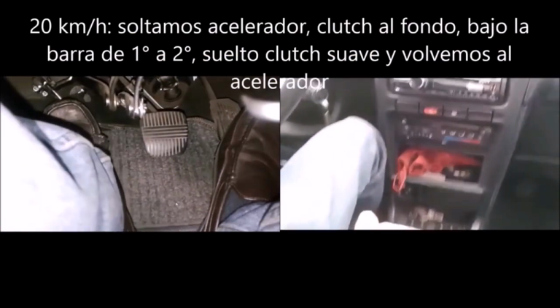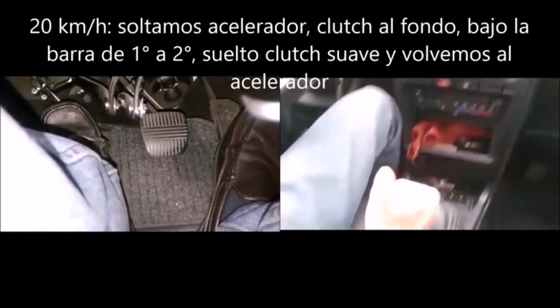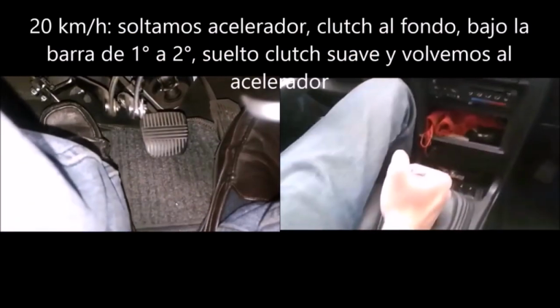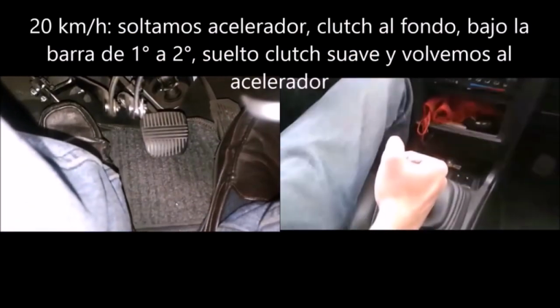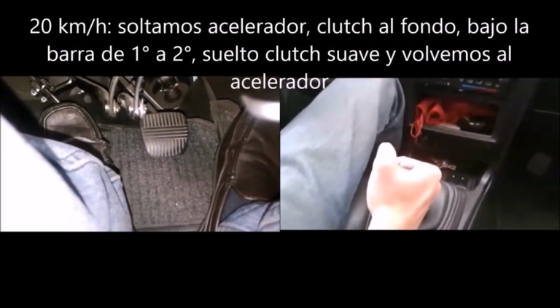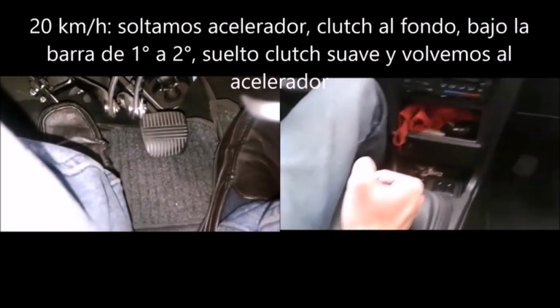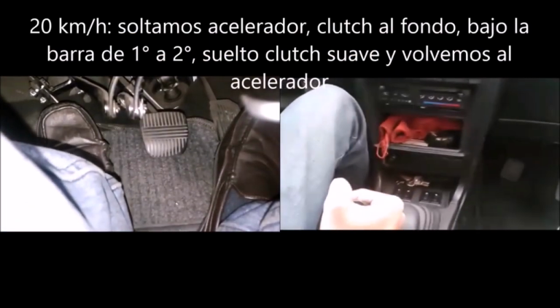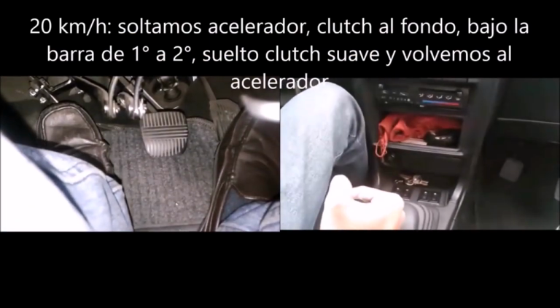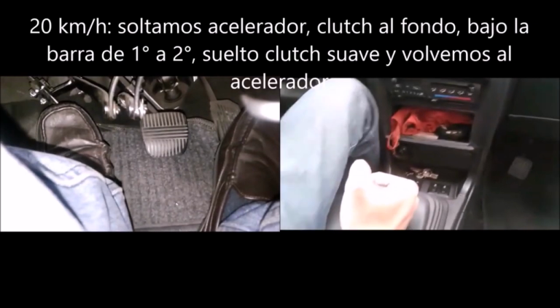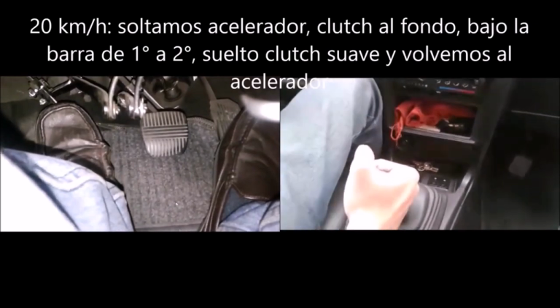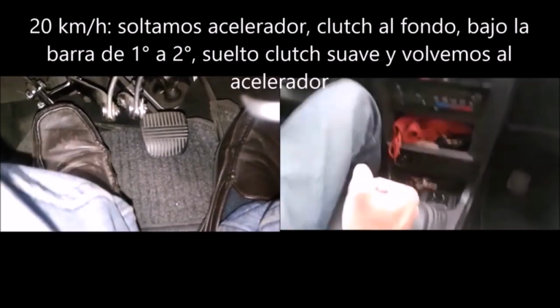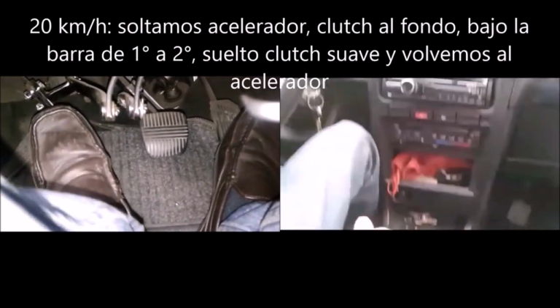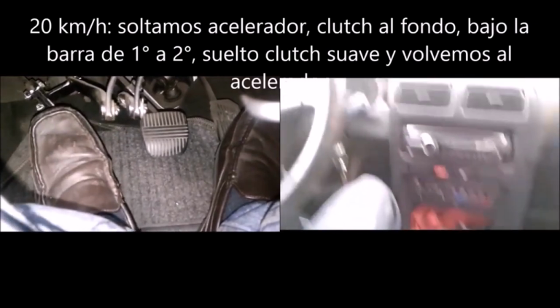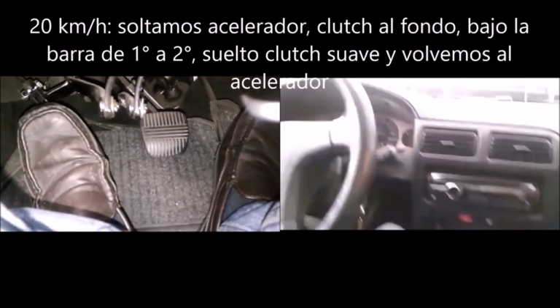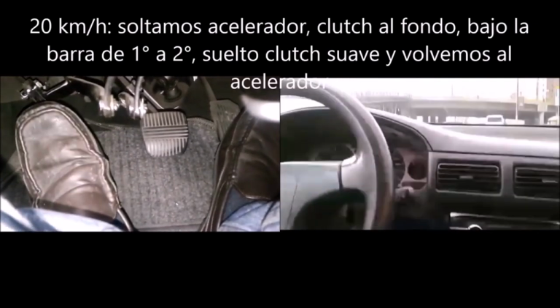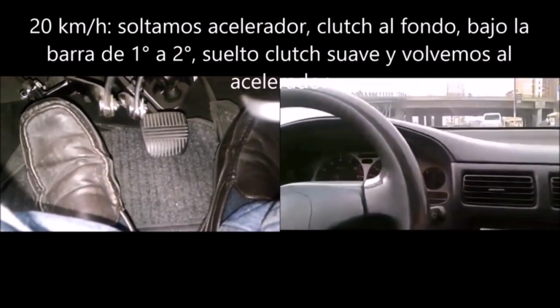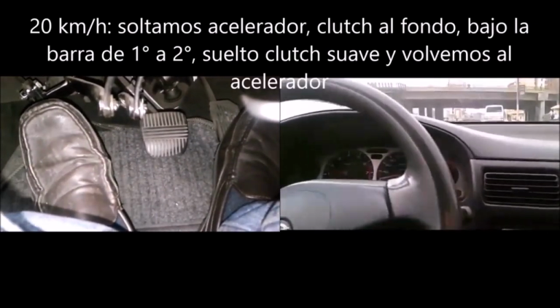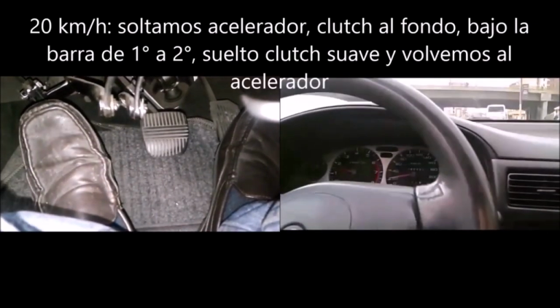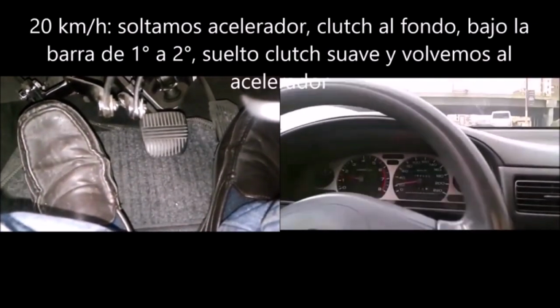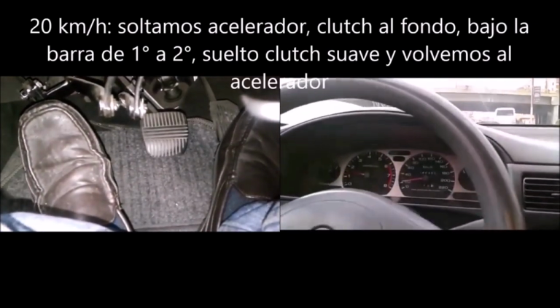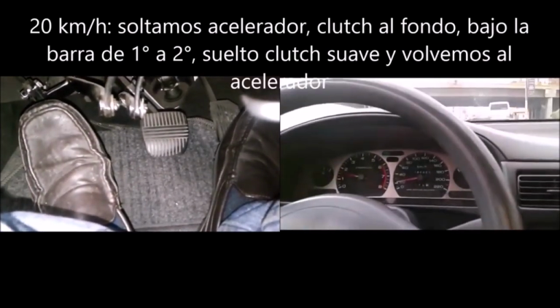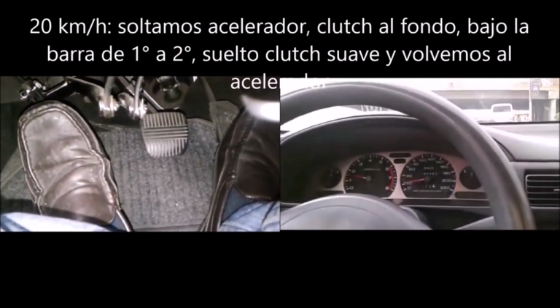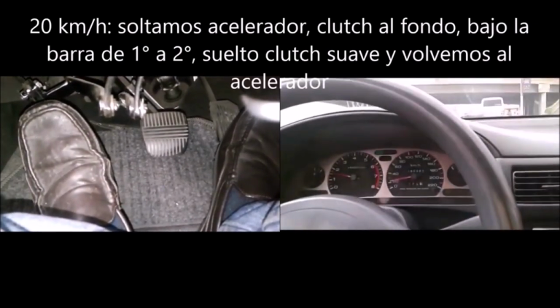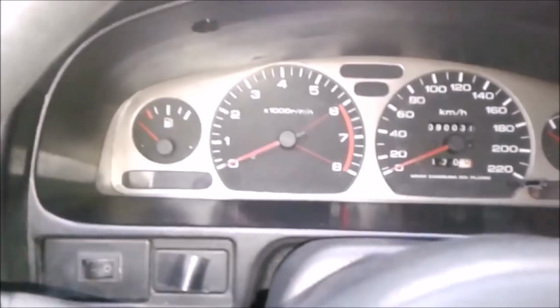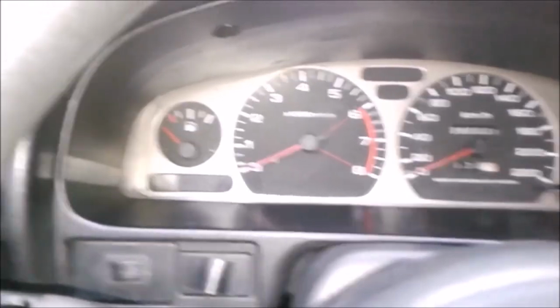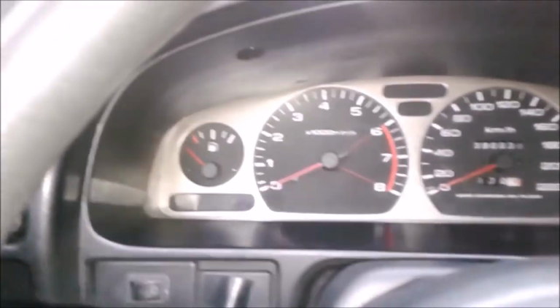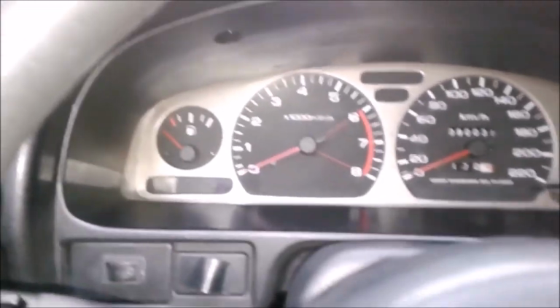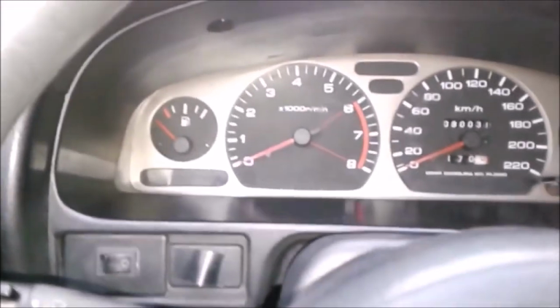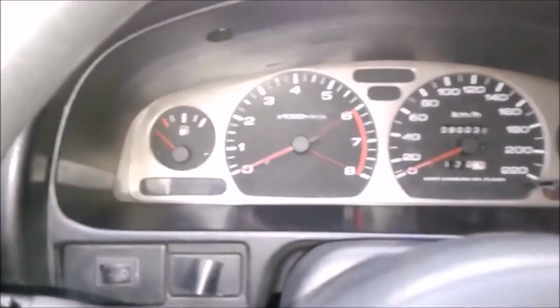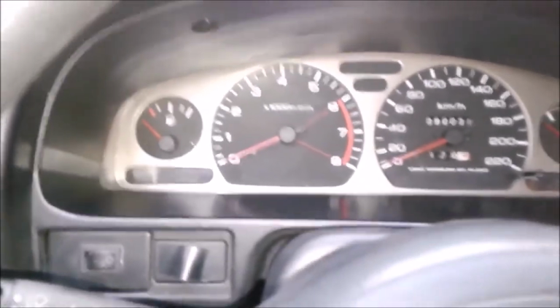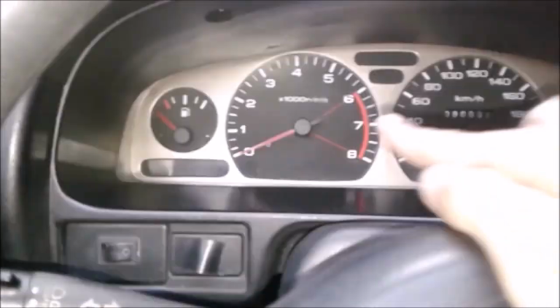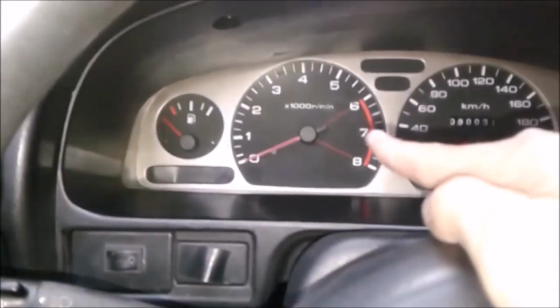Remember that to move to second gear: release the accelerator, push the clutch to the bottom, select second, then release the clutch and return to the accelerator.